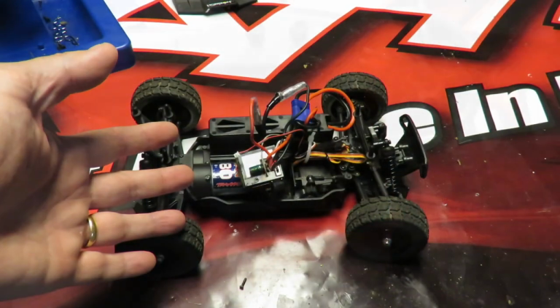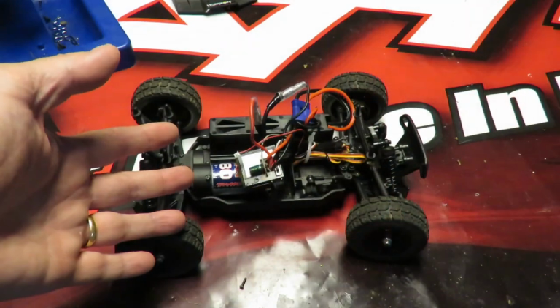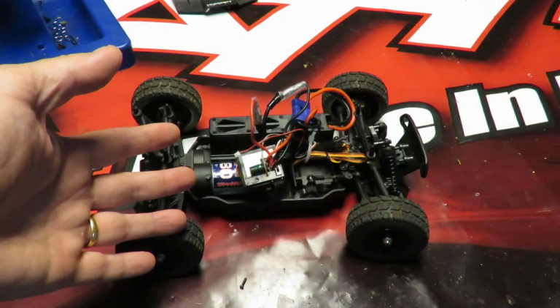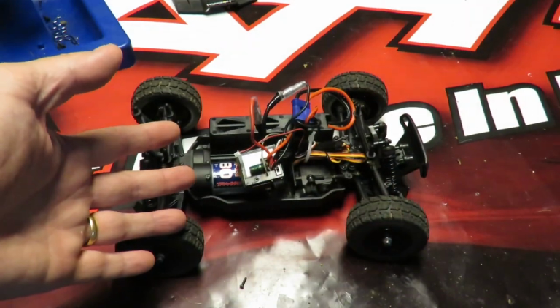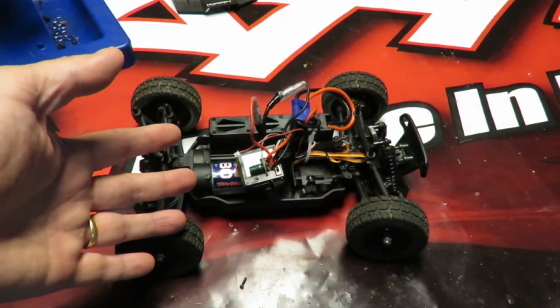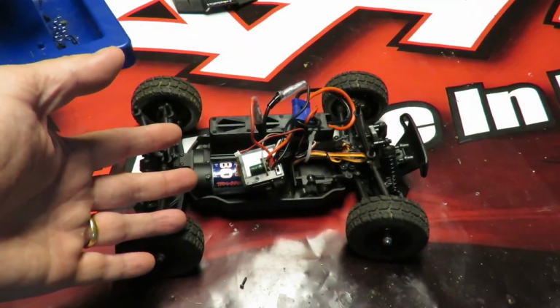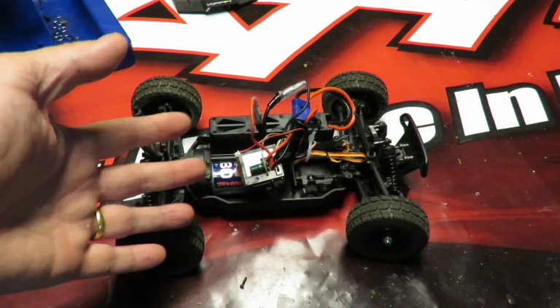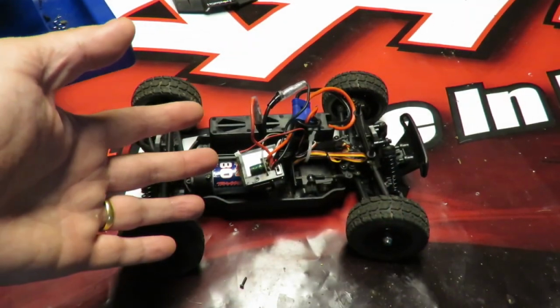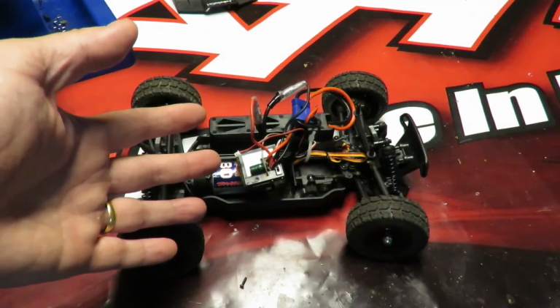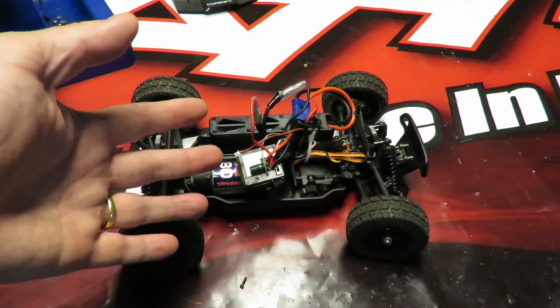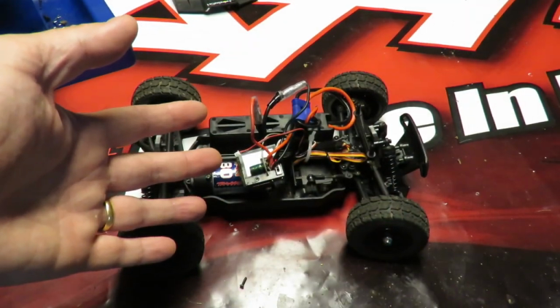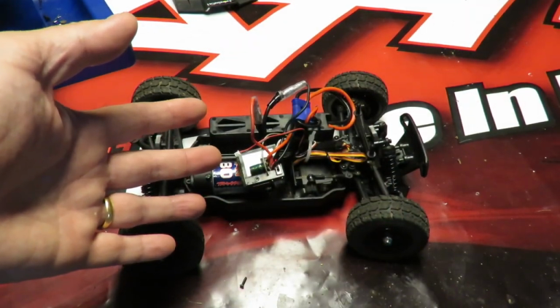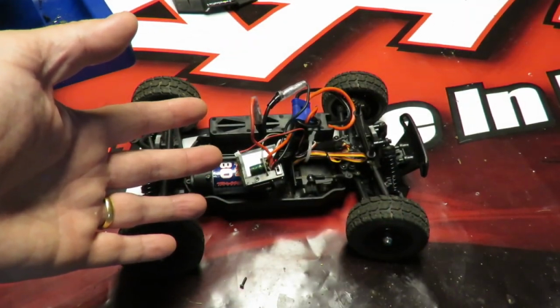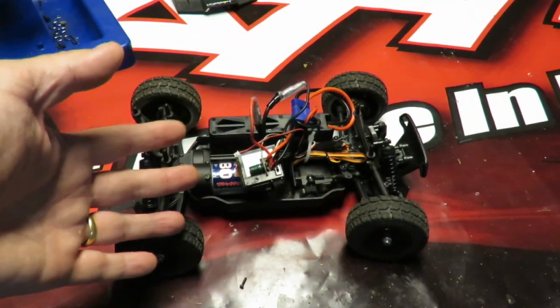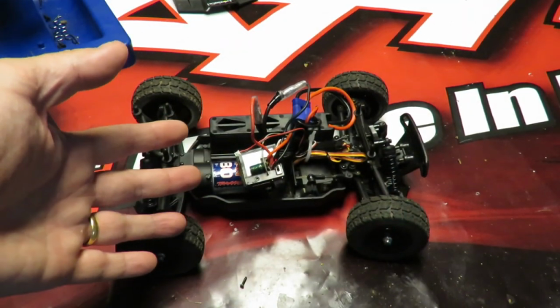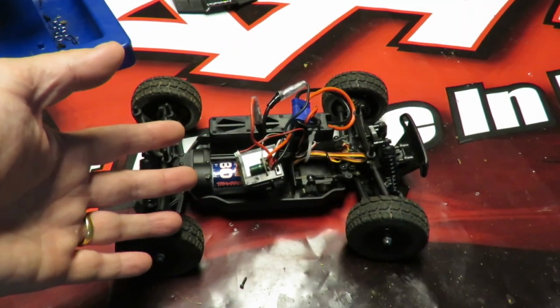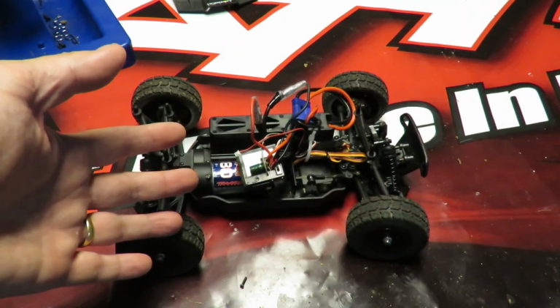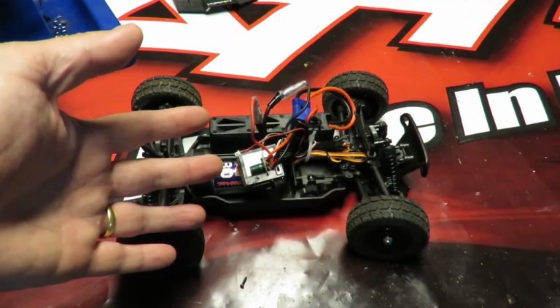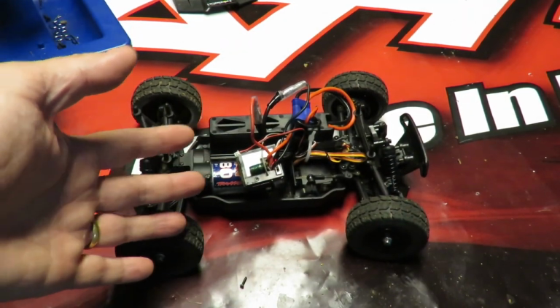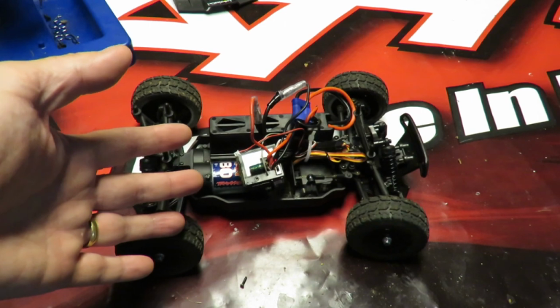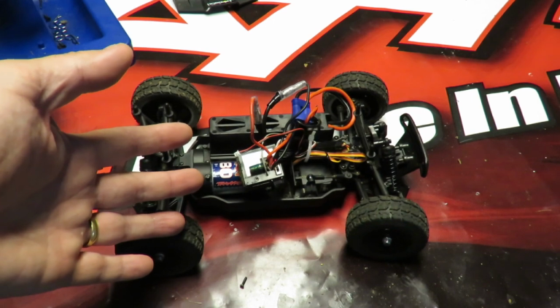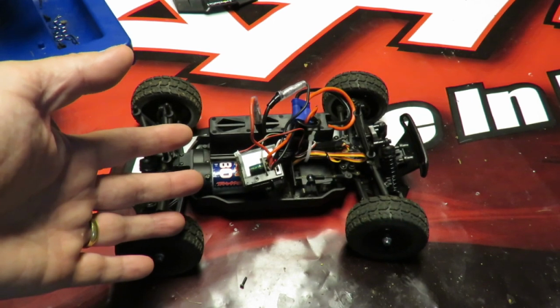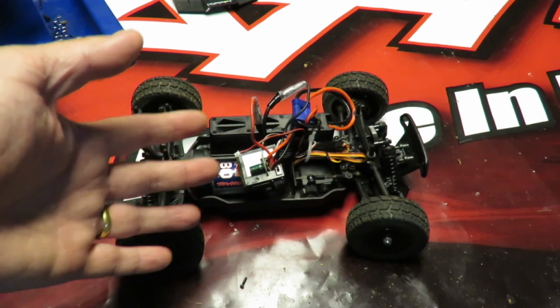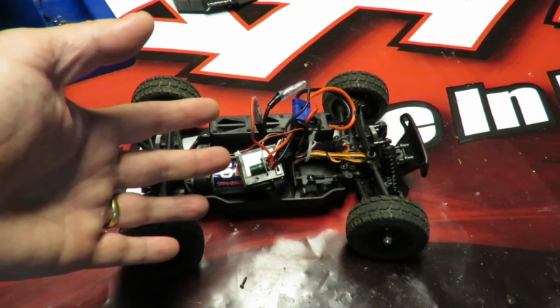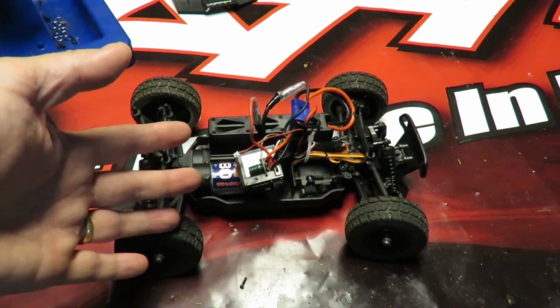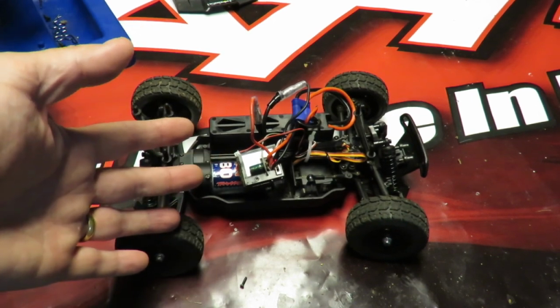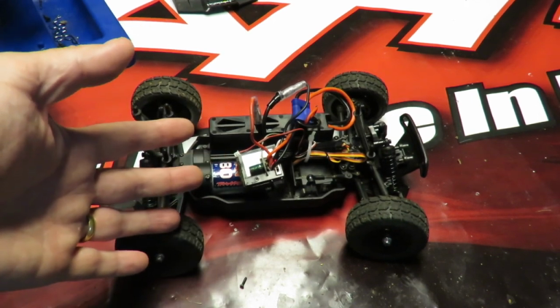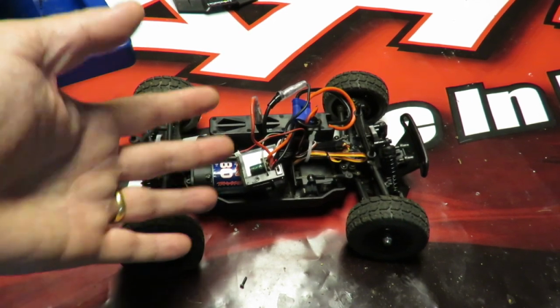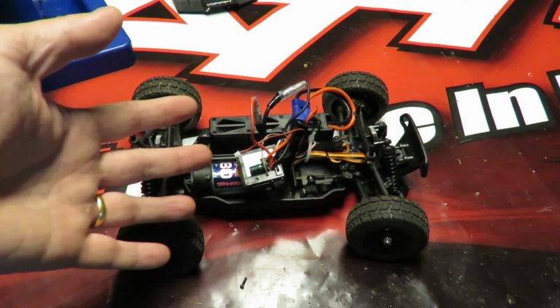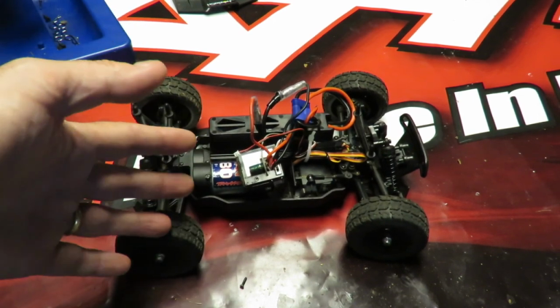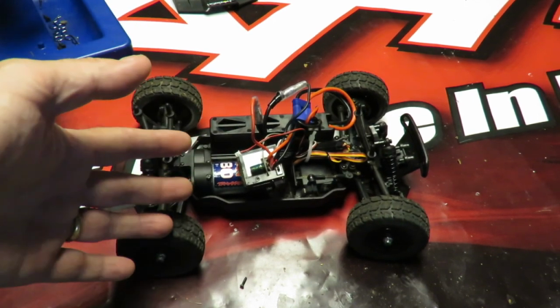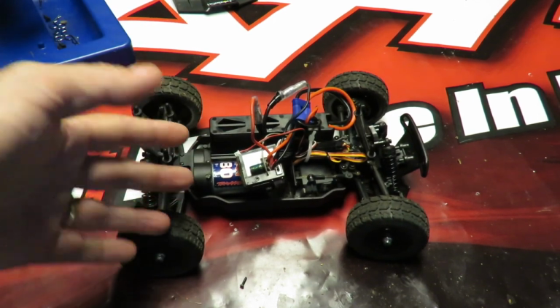I hope you liked that short technical tip. It's one of those things you might not need to do today, but you might need to do tomorrow. You might not have an ECX car today, but you might buy one tomorrow.